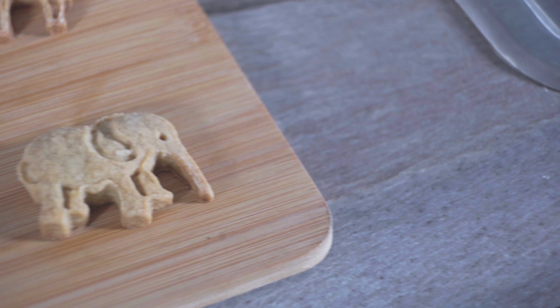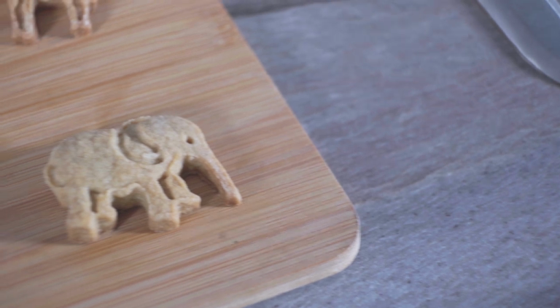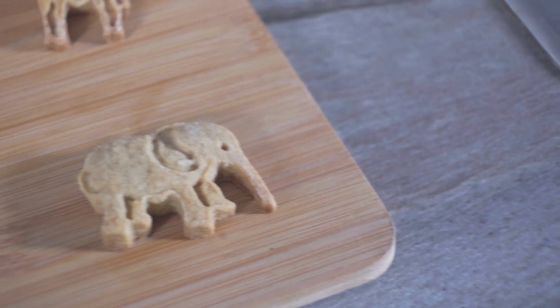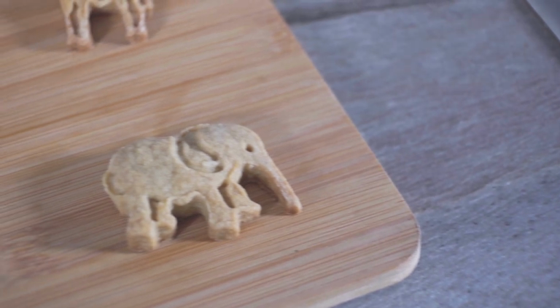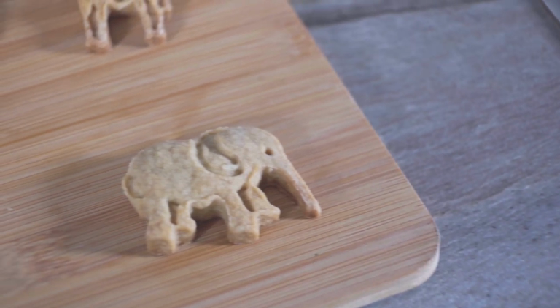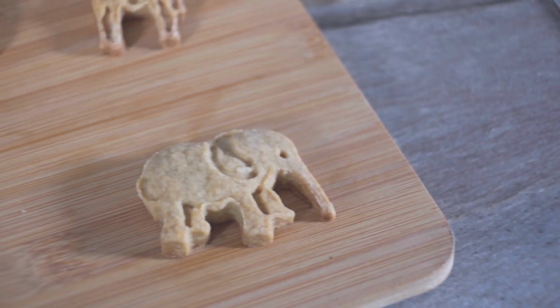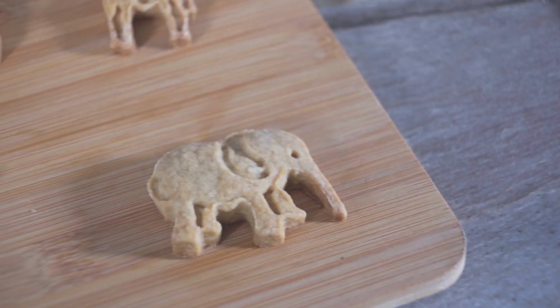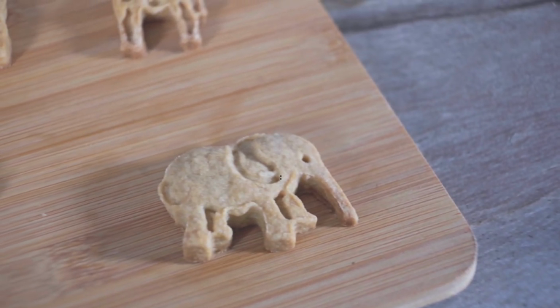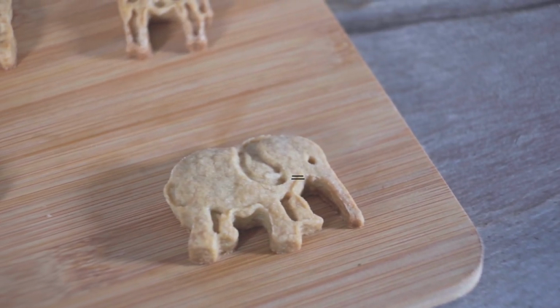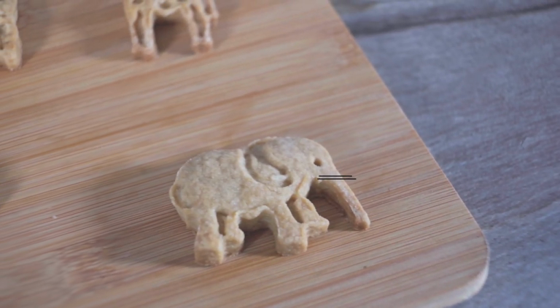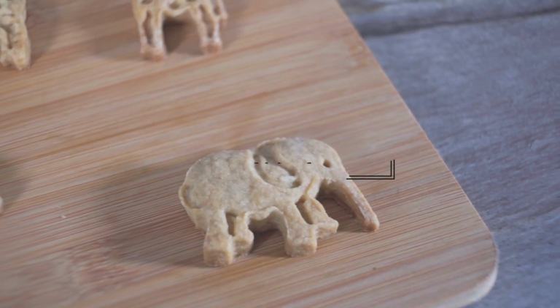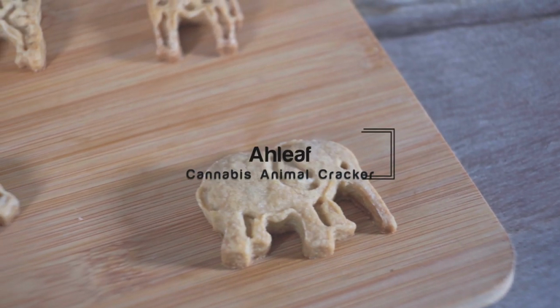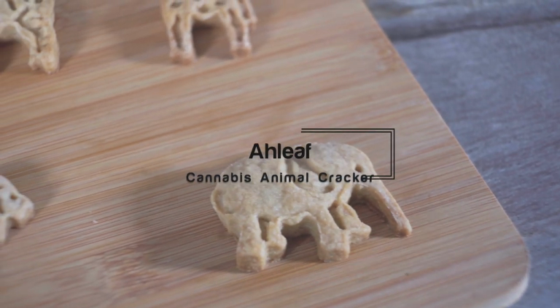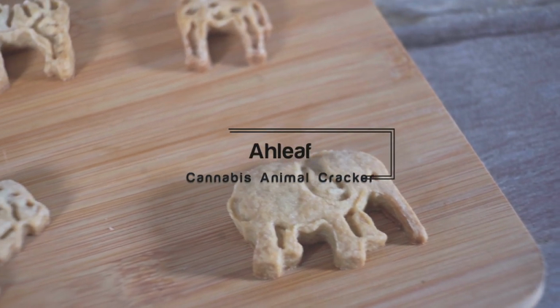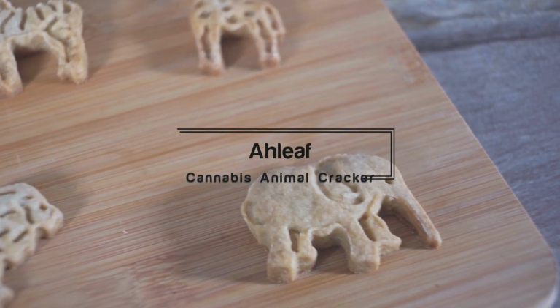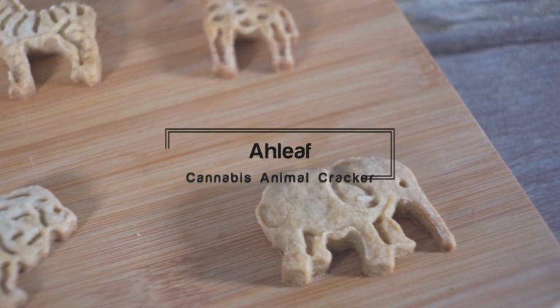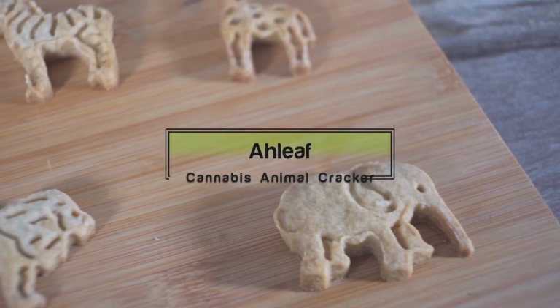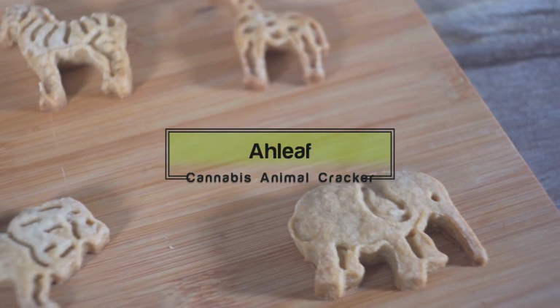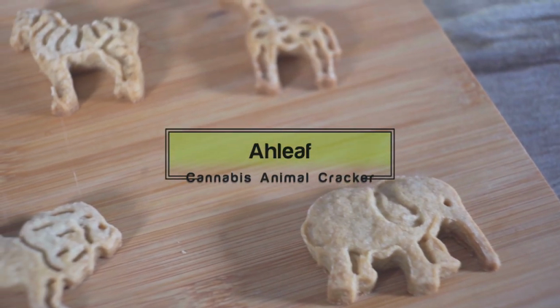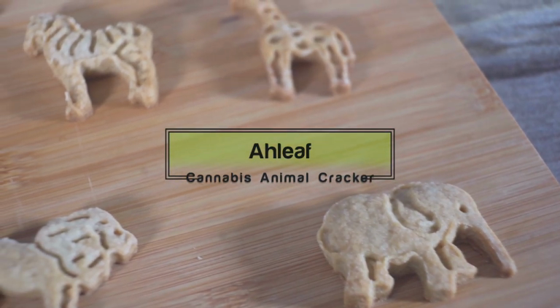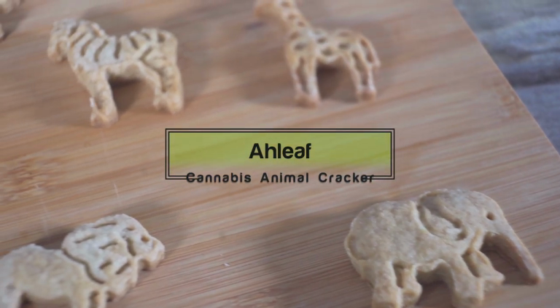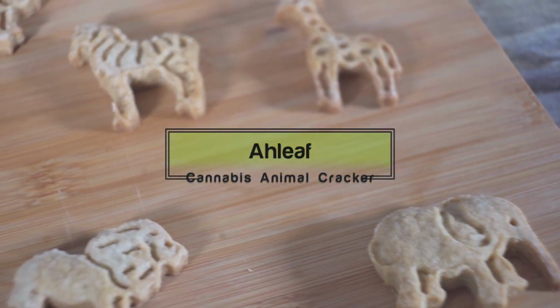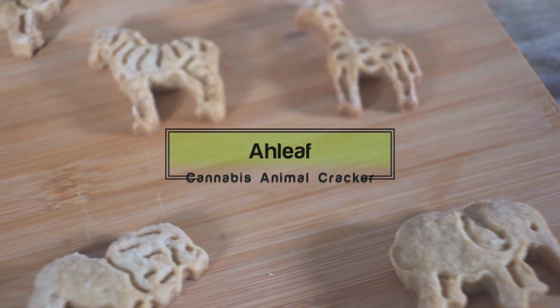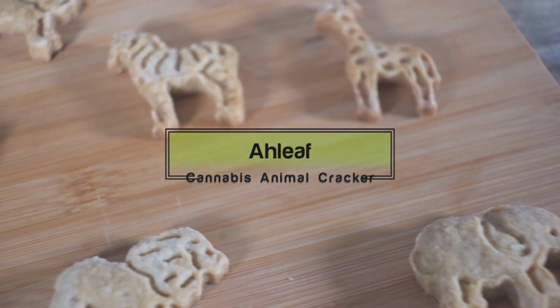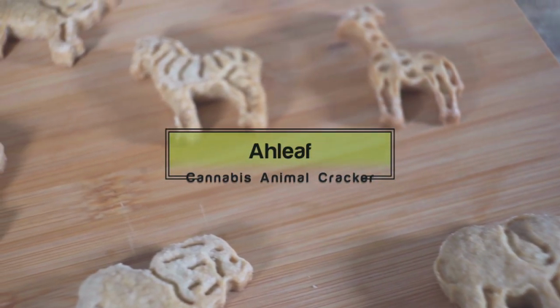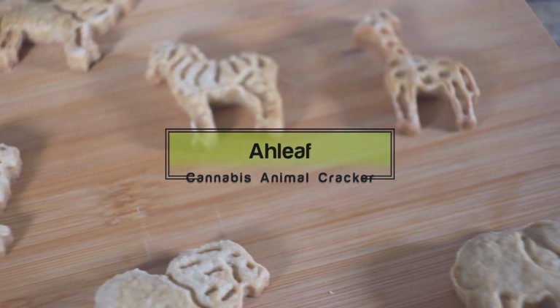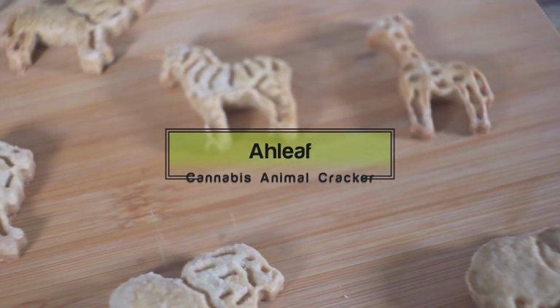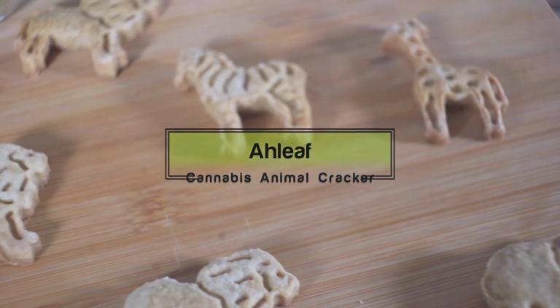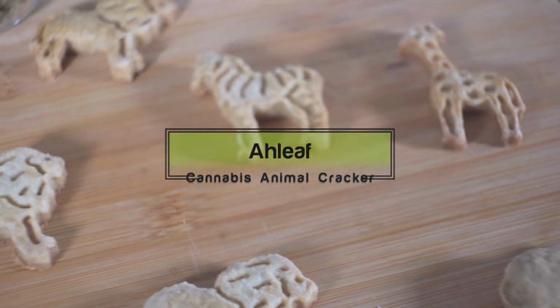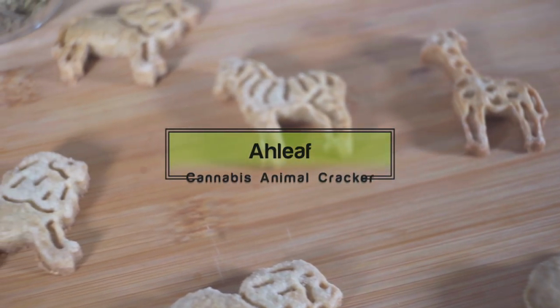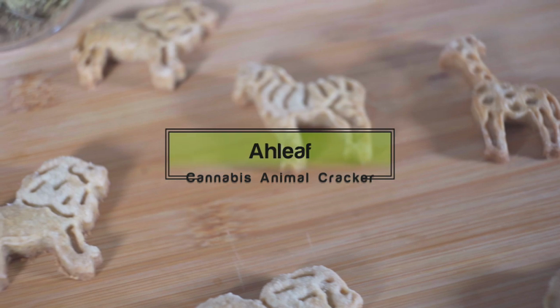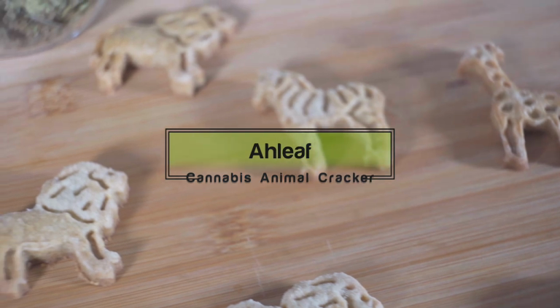What's up everybody, today we're going to be making cannabis animal crackers. Let's get into it.